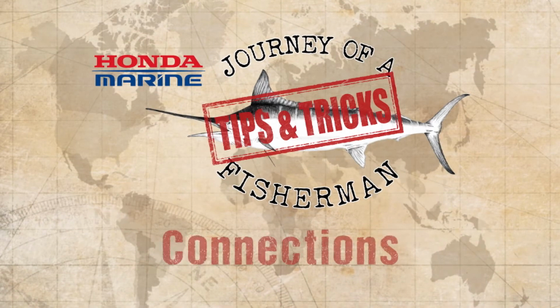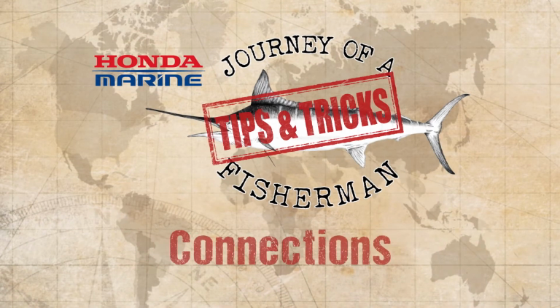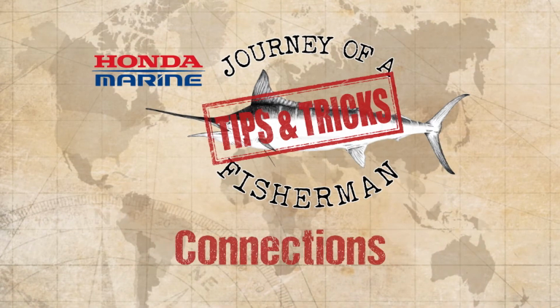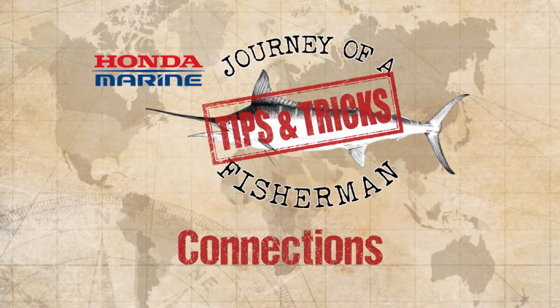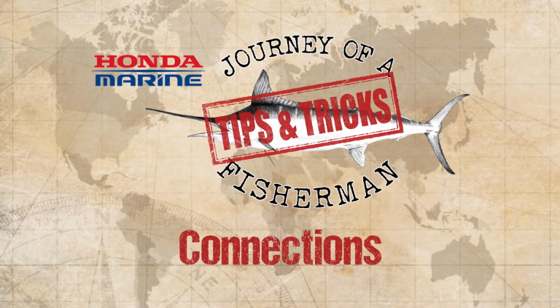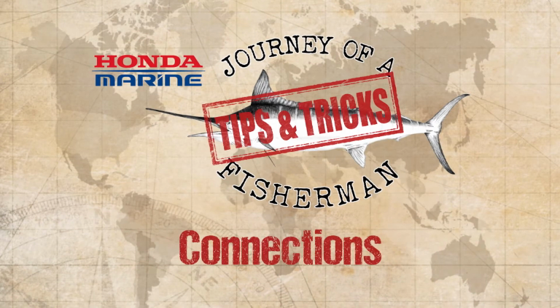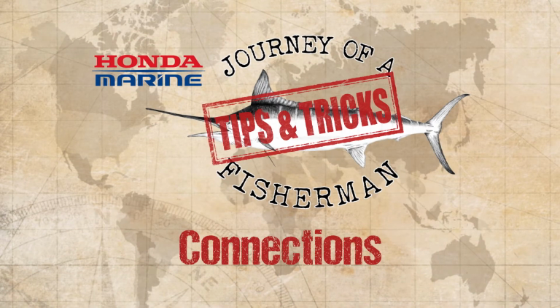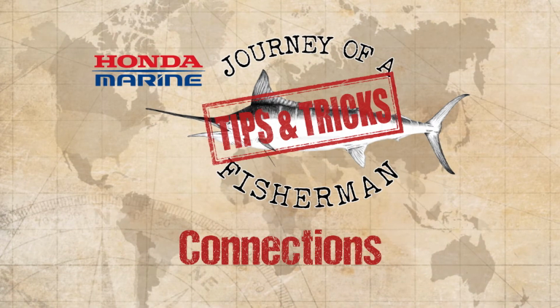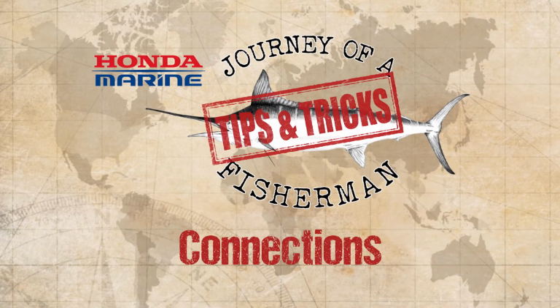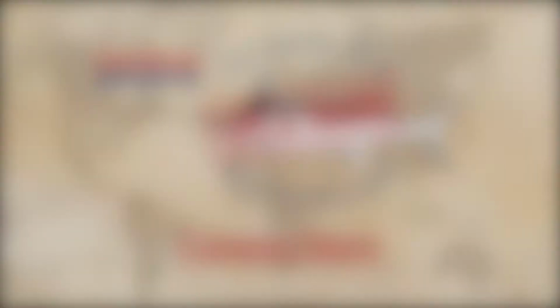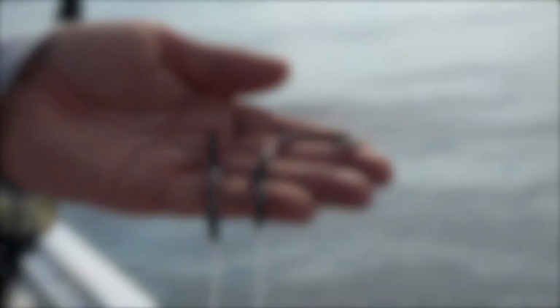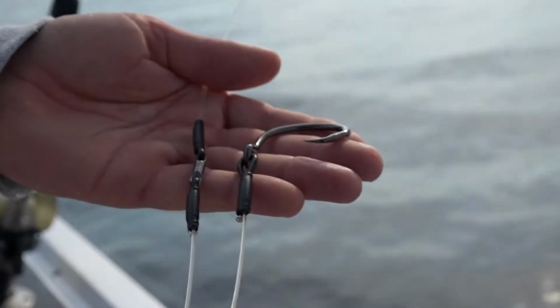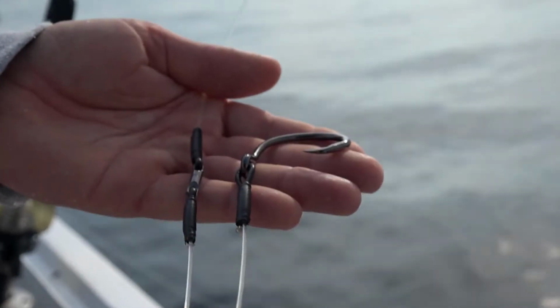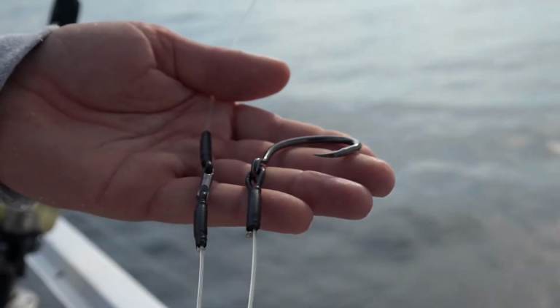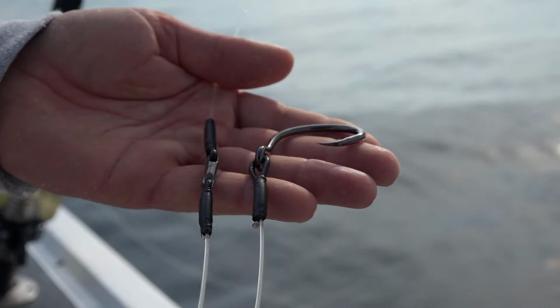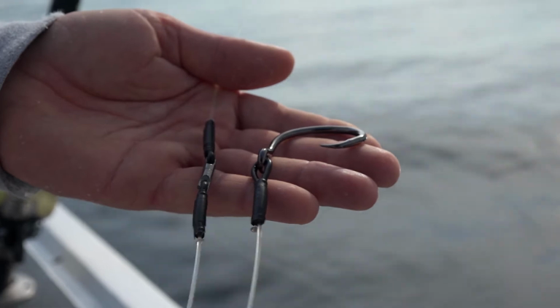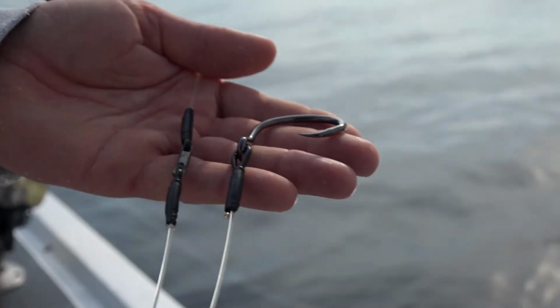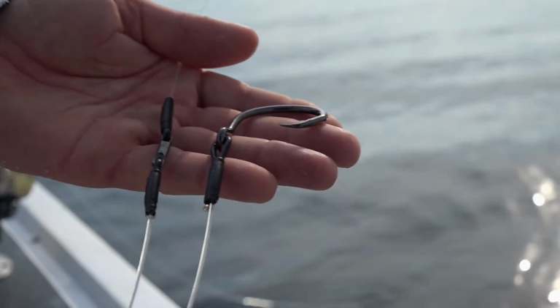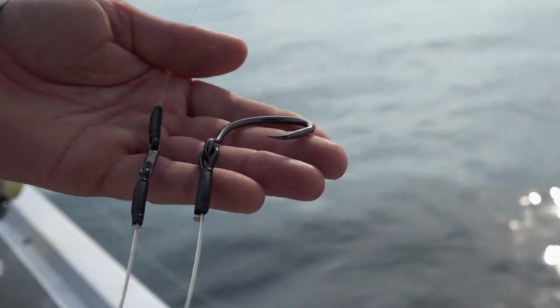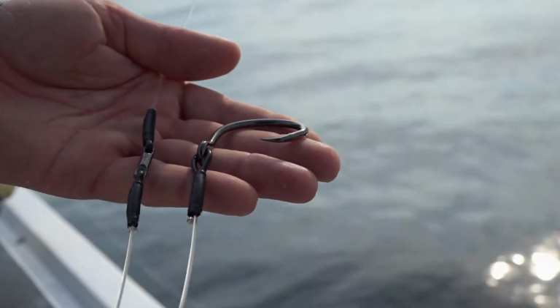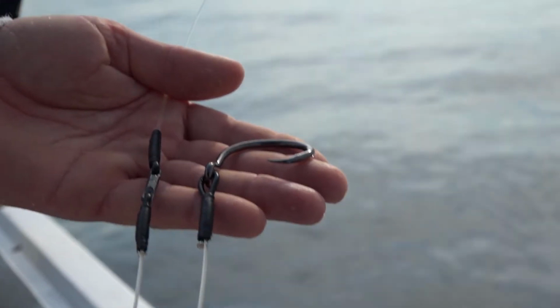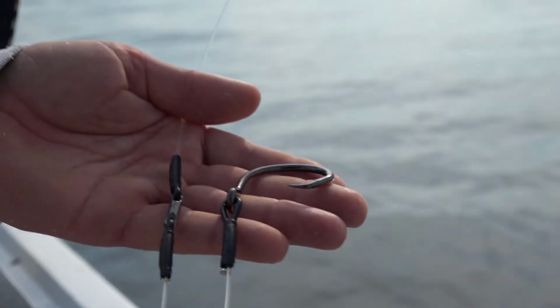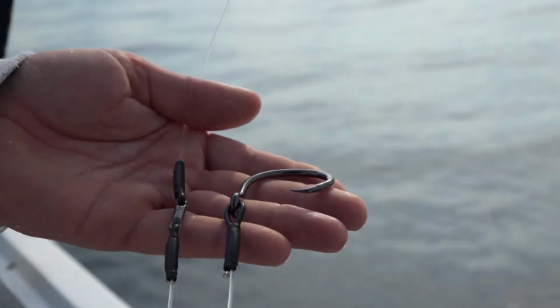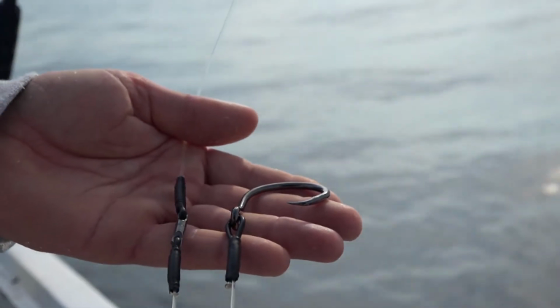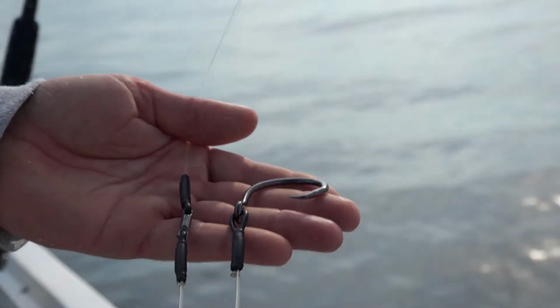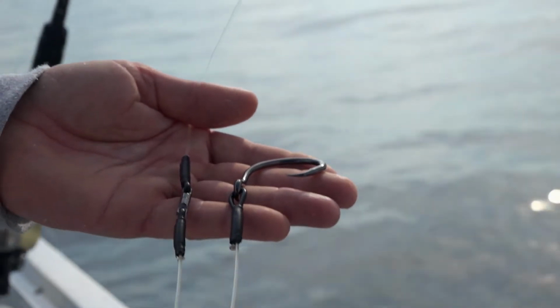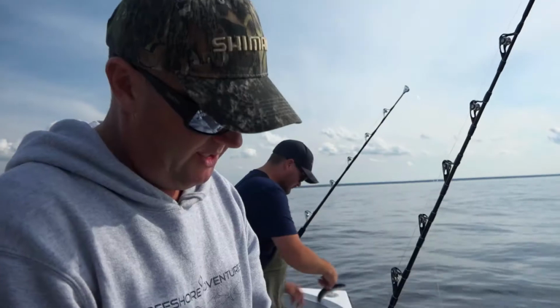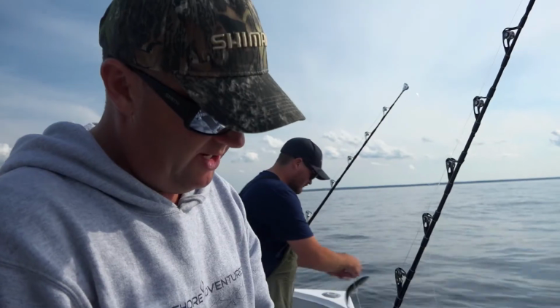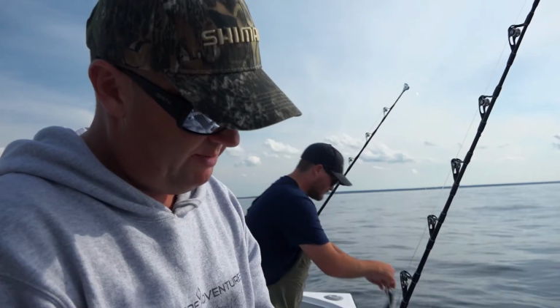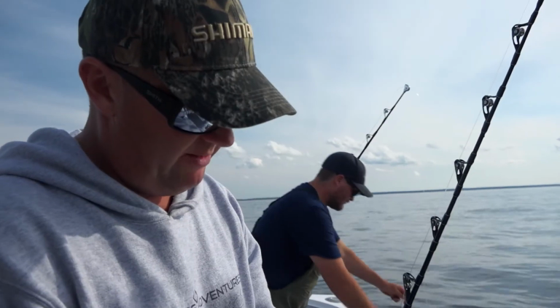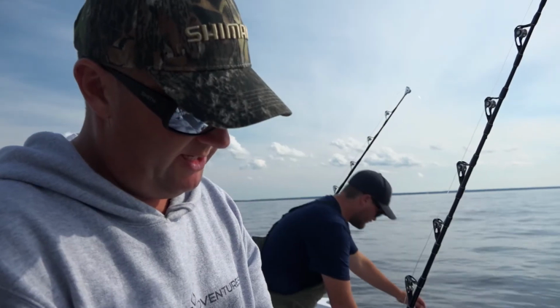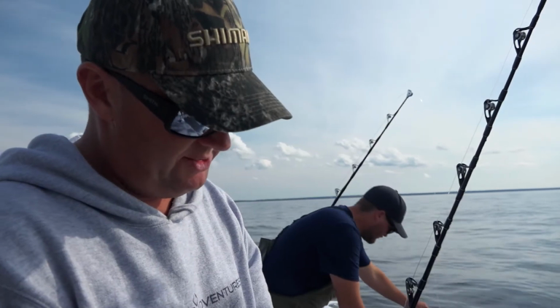So this is the connections we're using. We've got our circle hook here, a barbless circle hook. We're going to use barbless circle hooks here in PEI — it's part of the regulations.